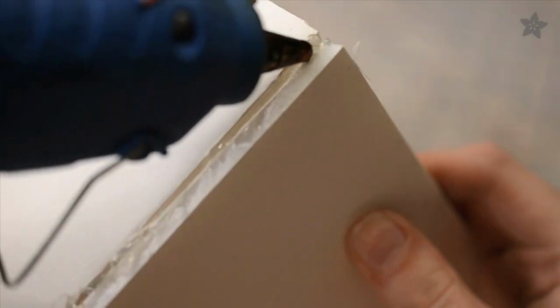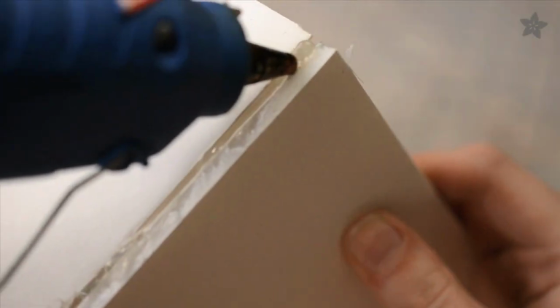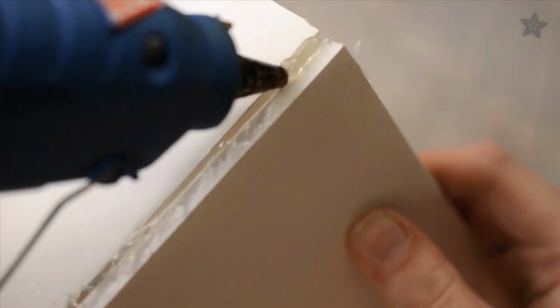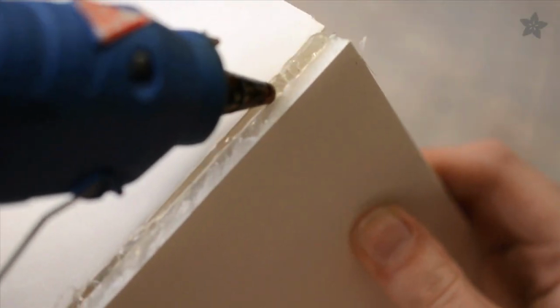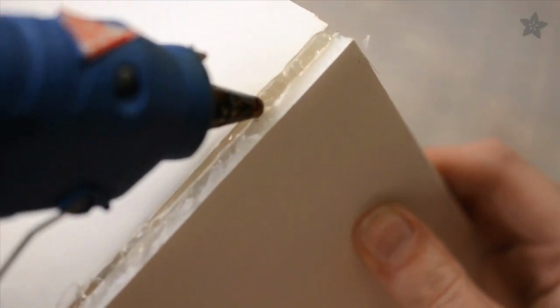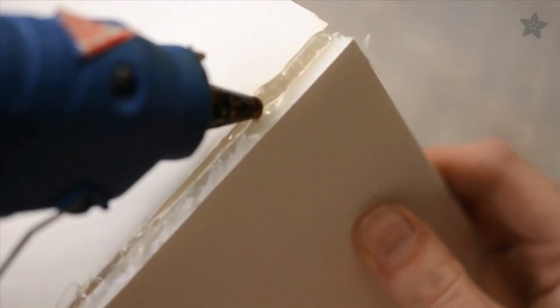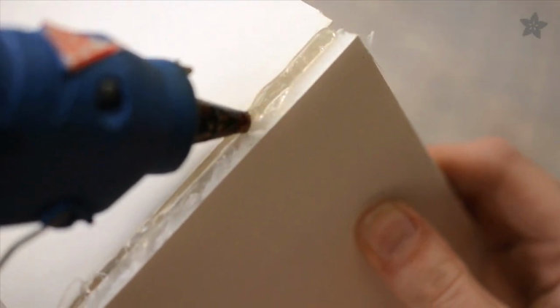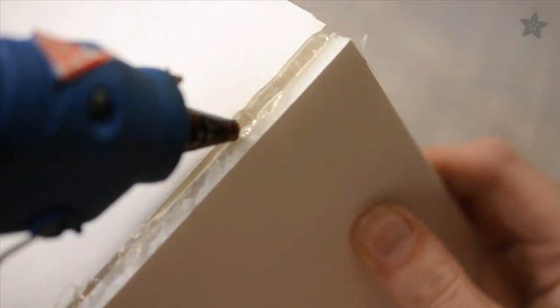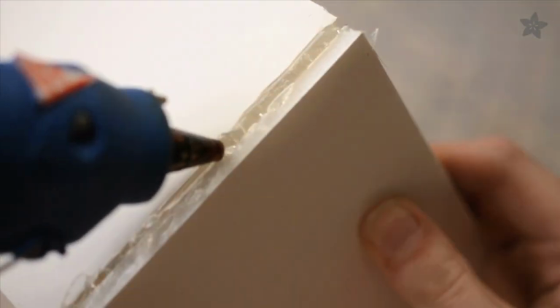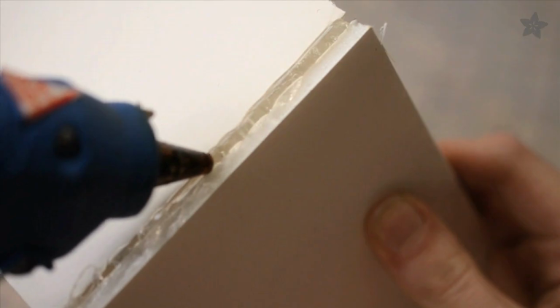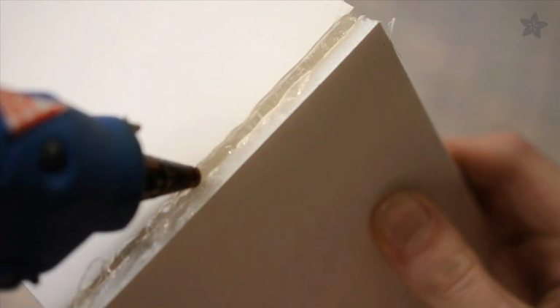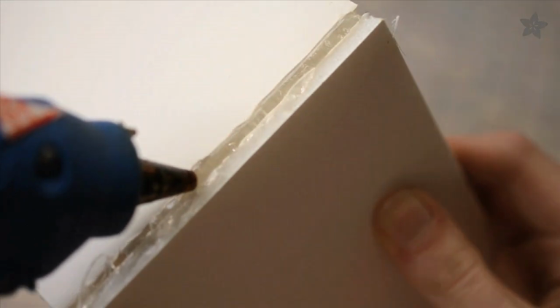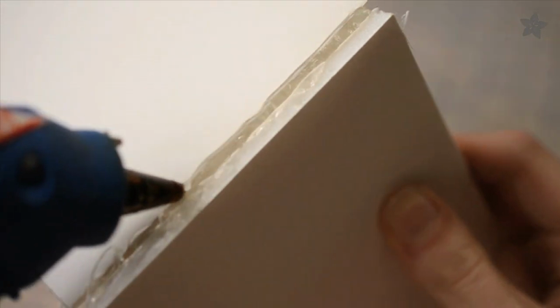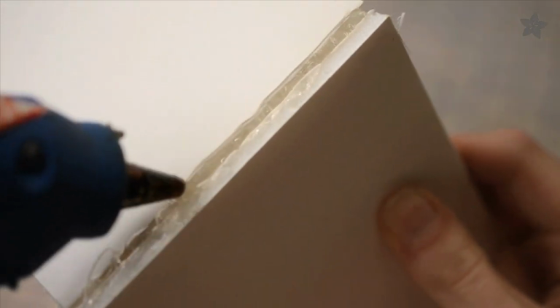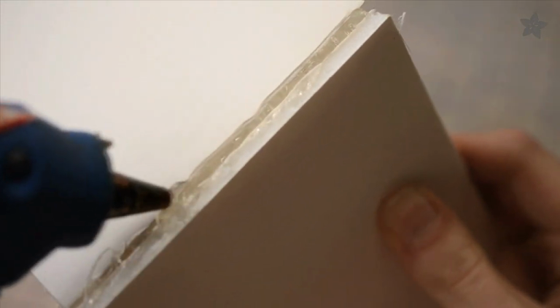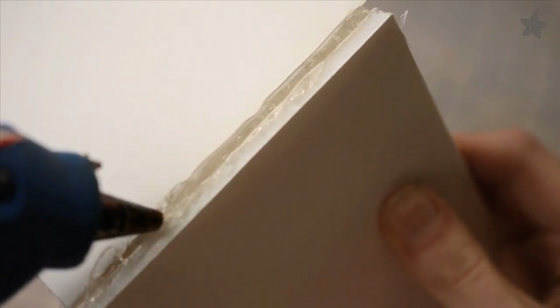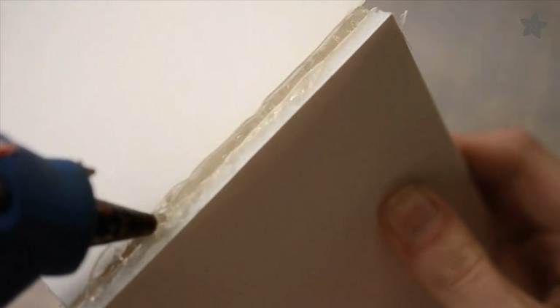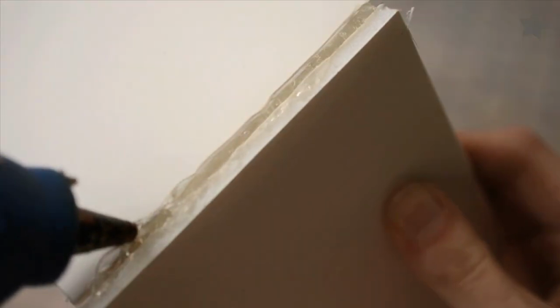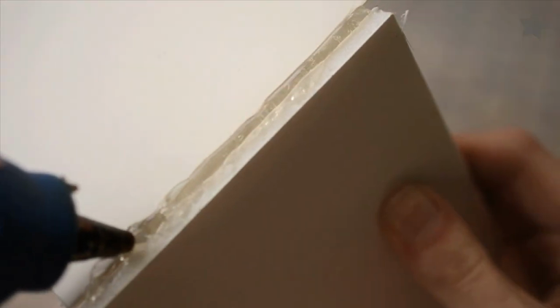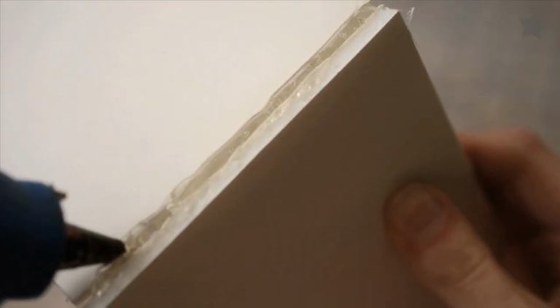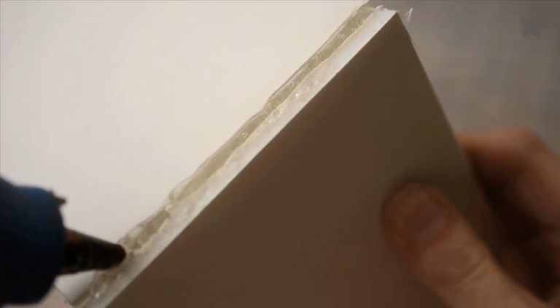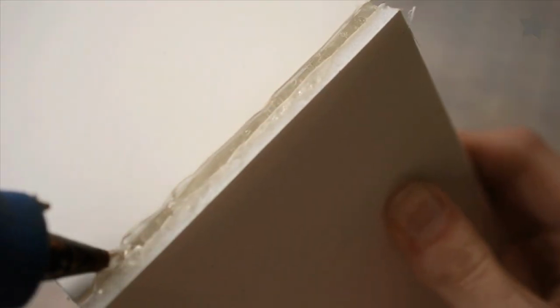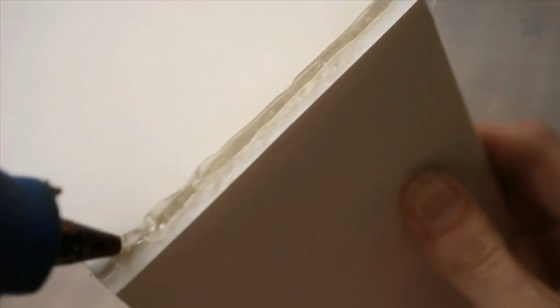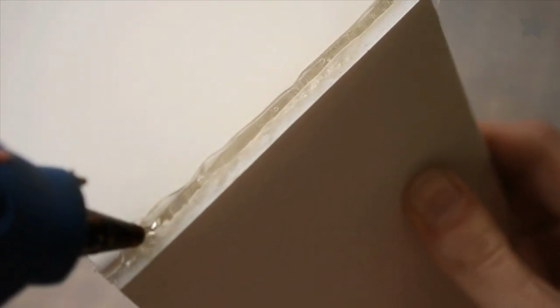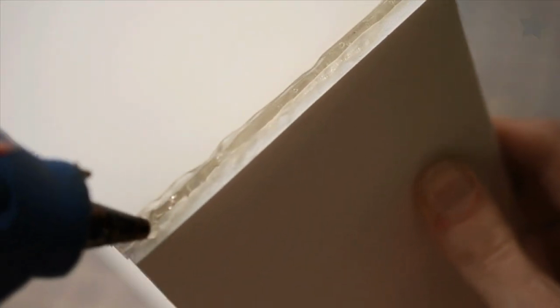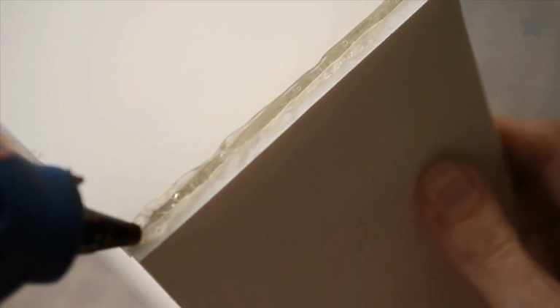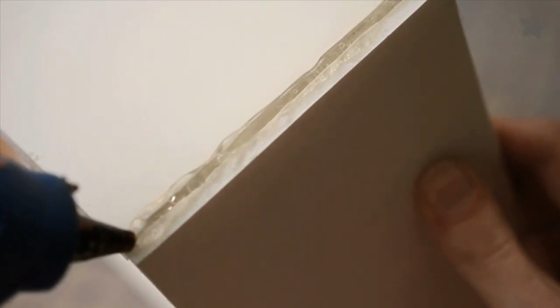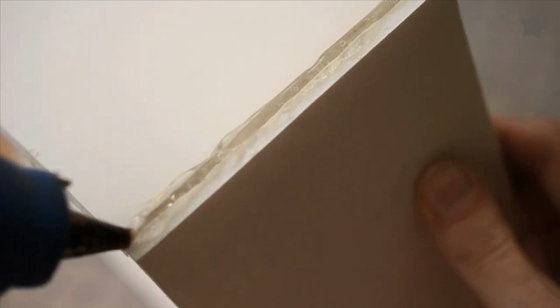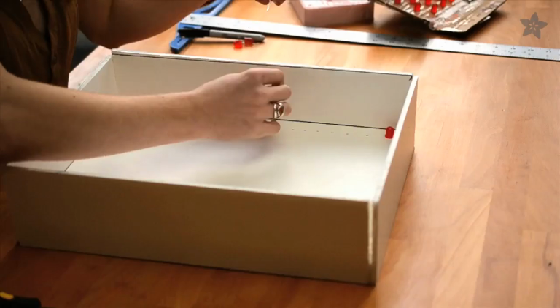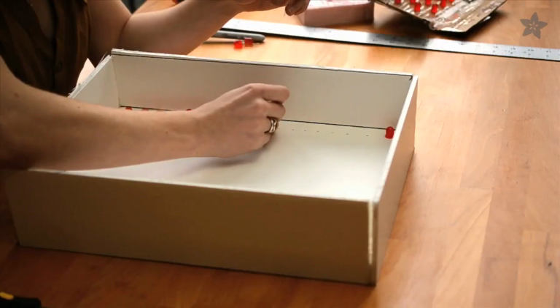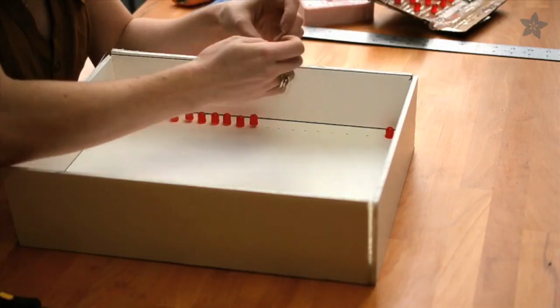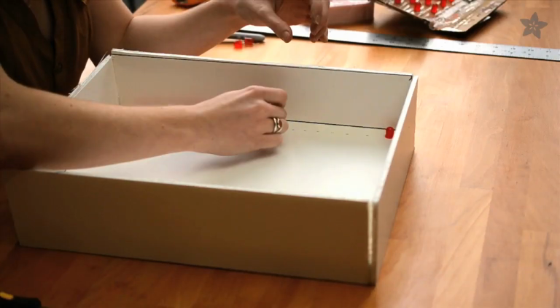While I'm normally not a fan of hot glue, this, I believe, is its true purpose. Use it liberally to create a nice, tight seal.